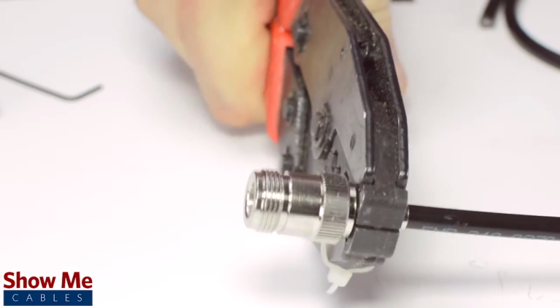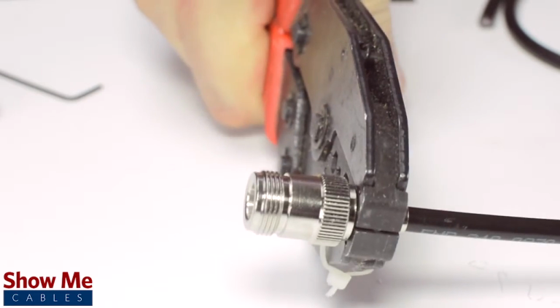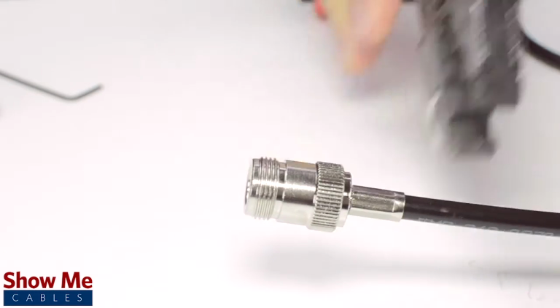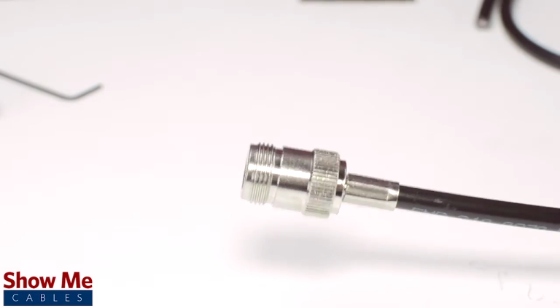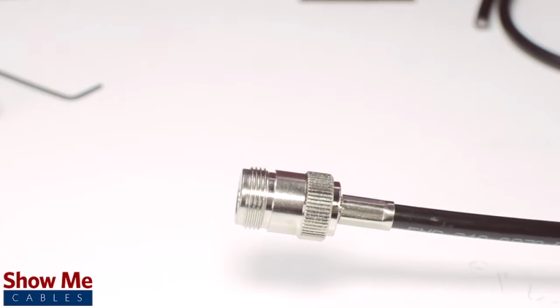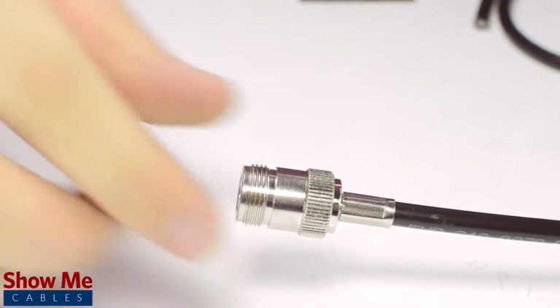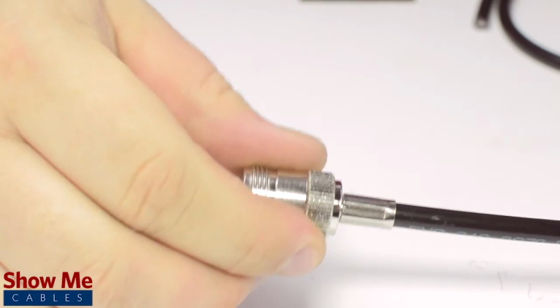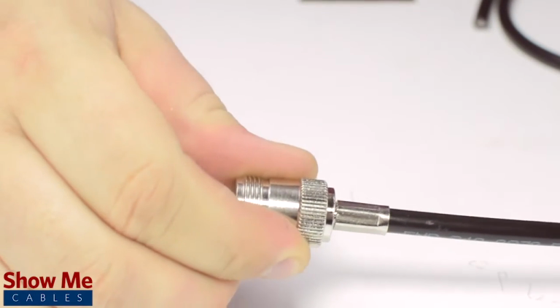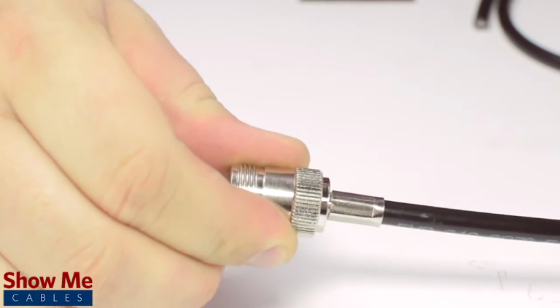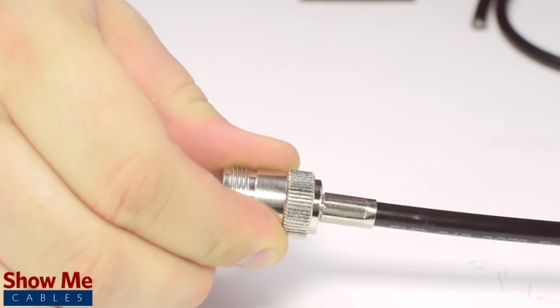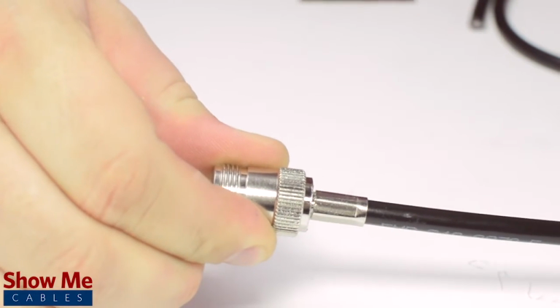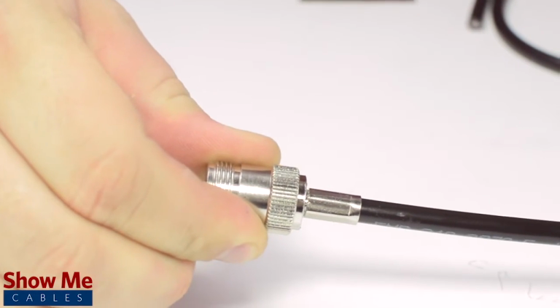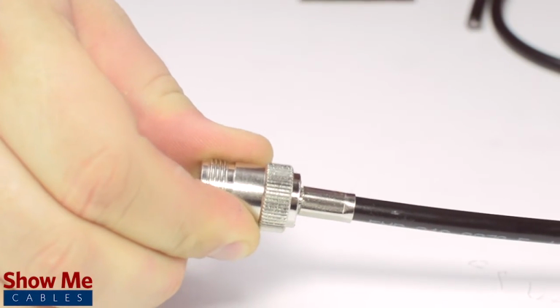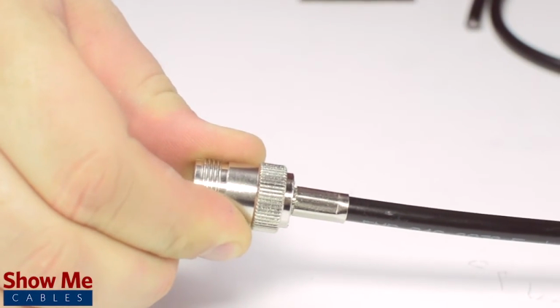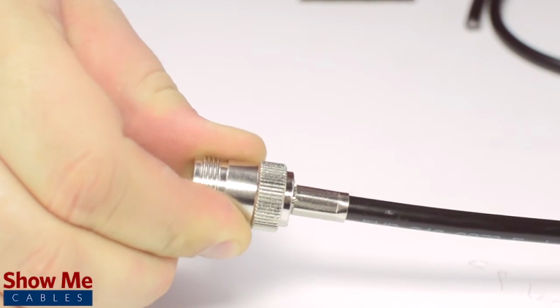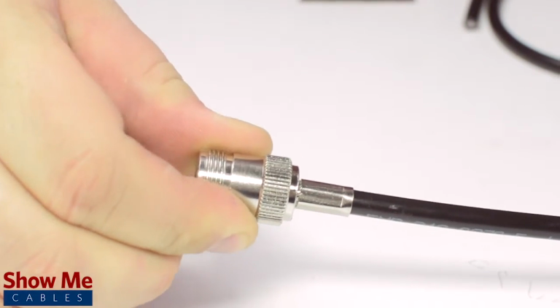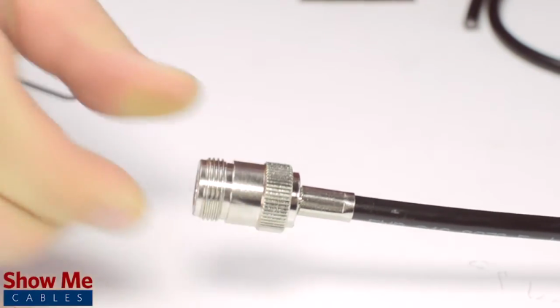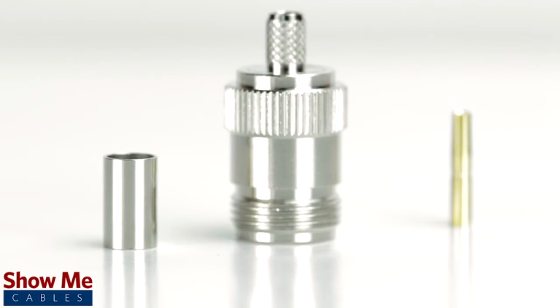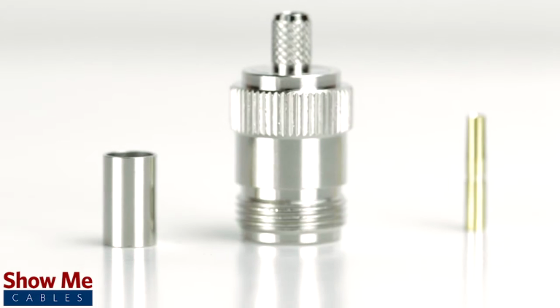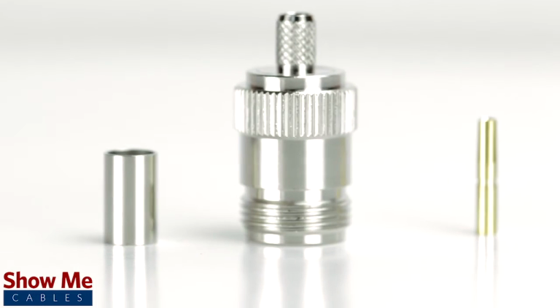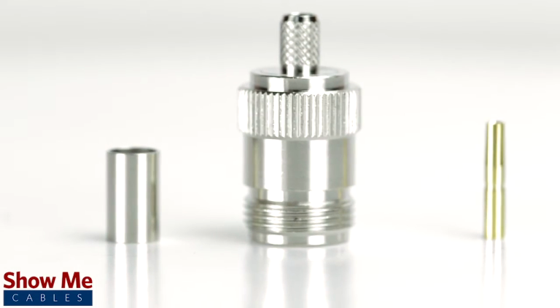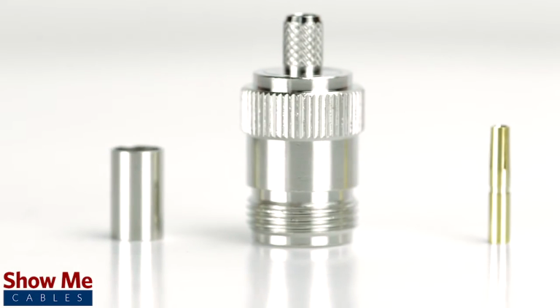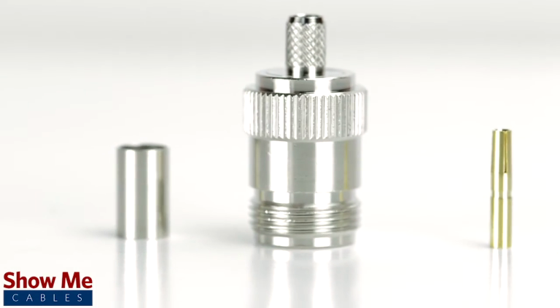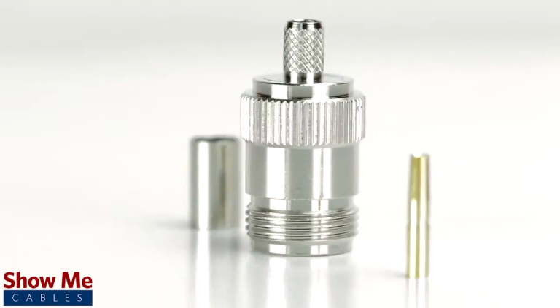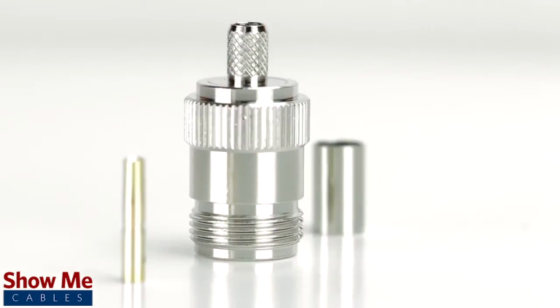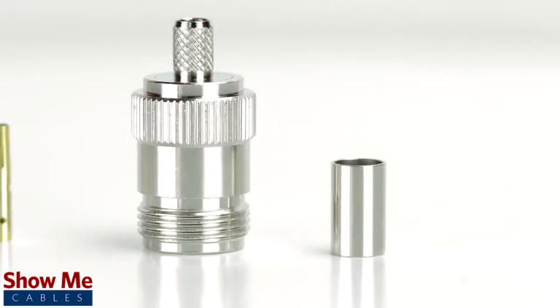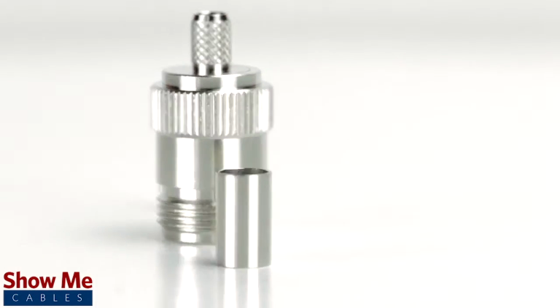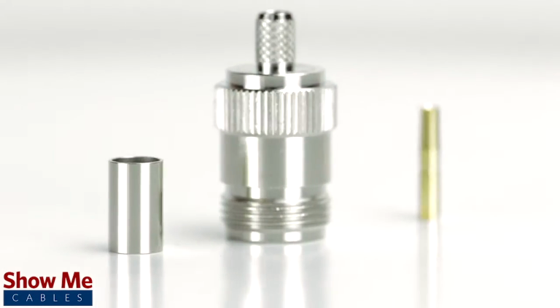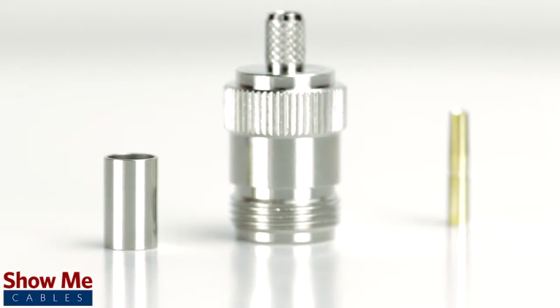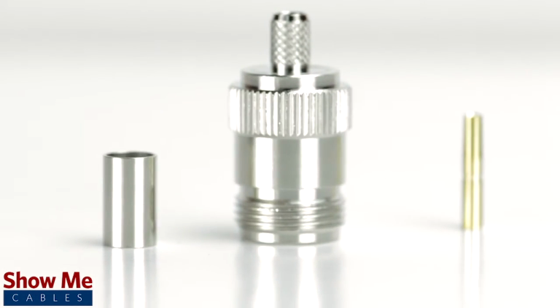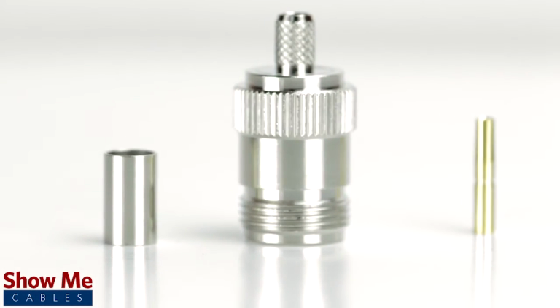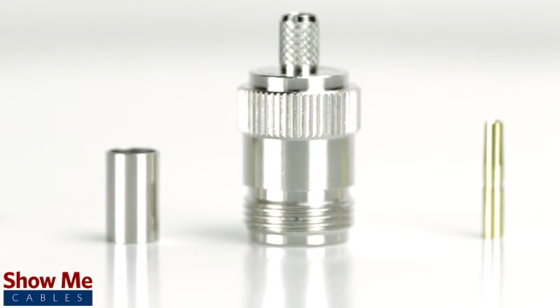Congratulations, you have successfully installed the N female crimp connector. For all of your cable and connector needs, choose ShowMeCables.